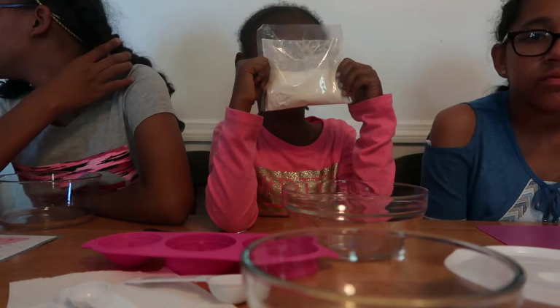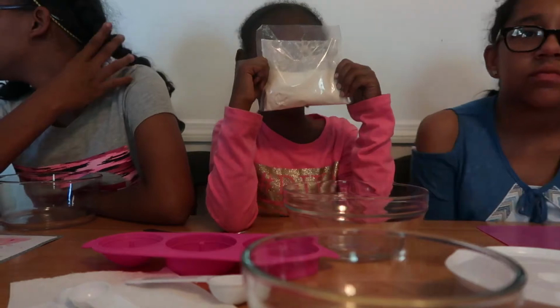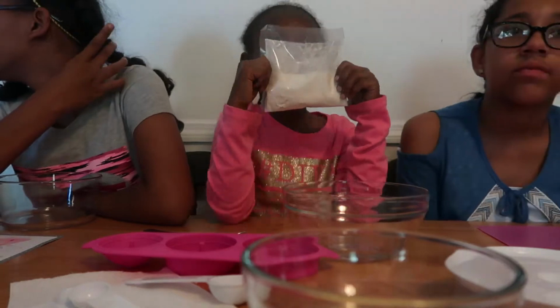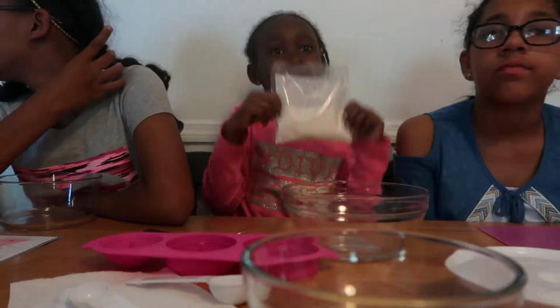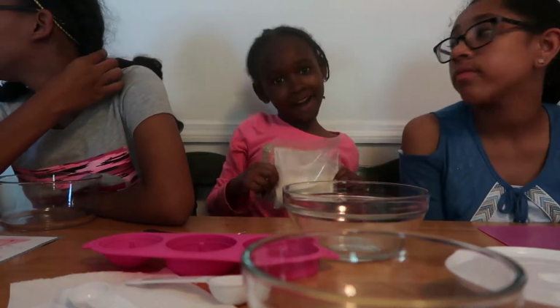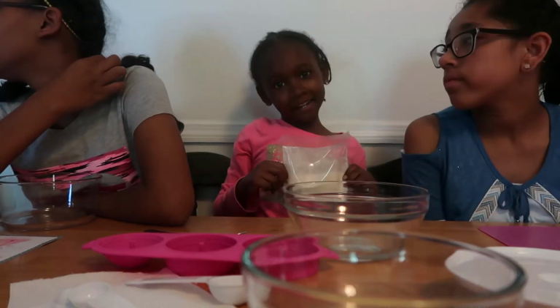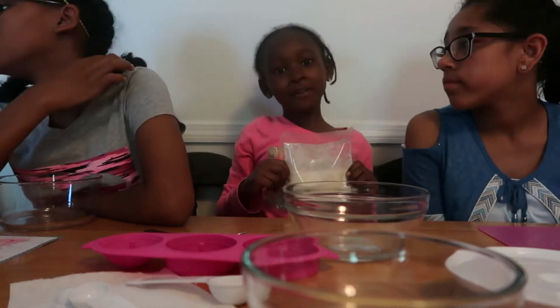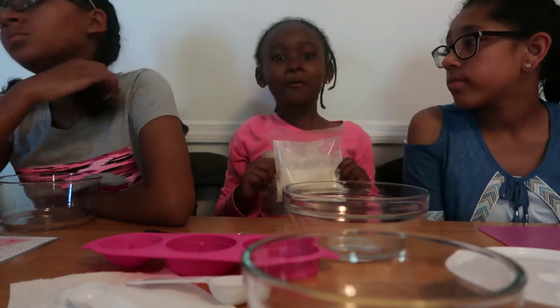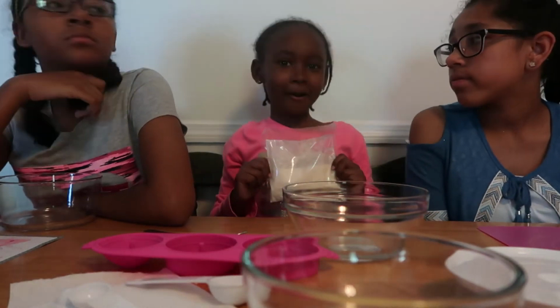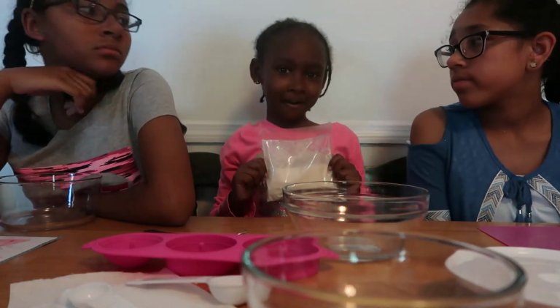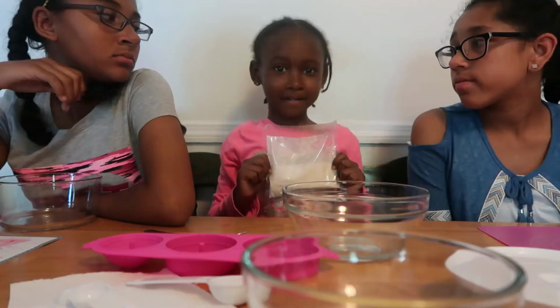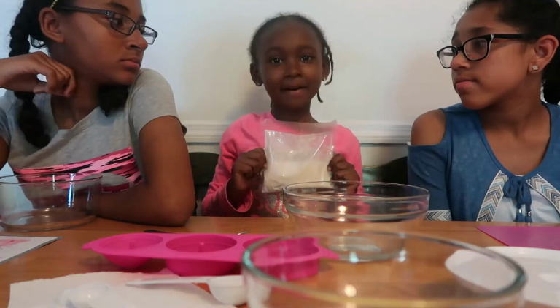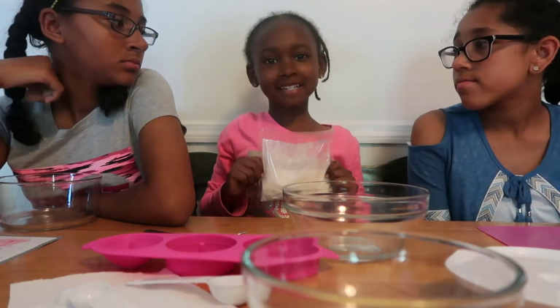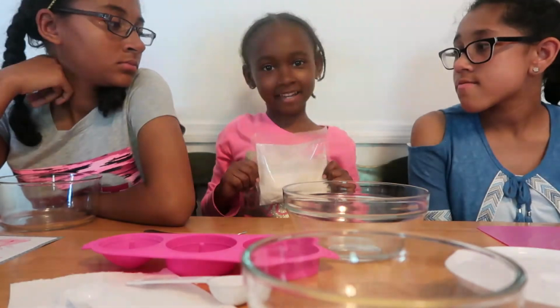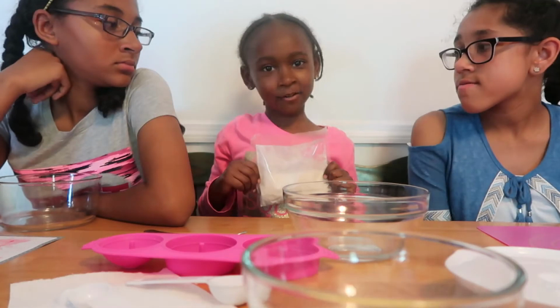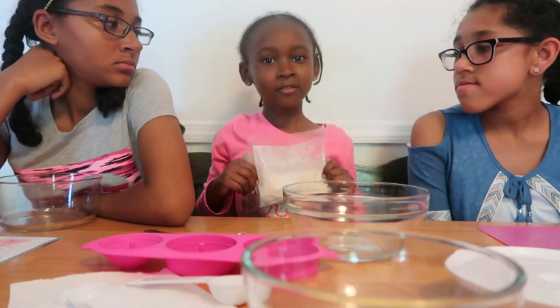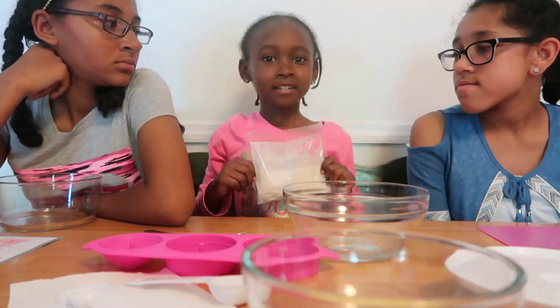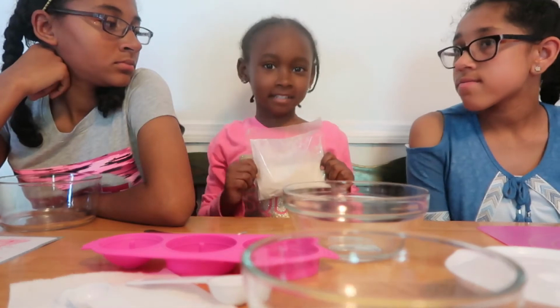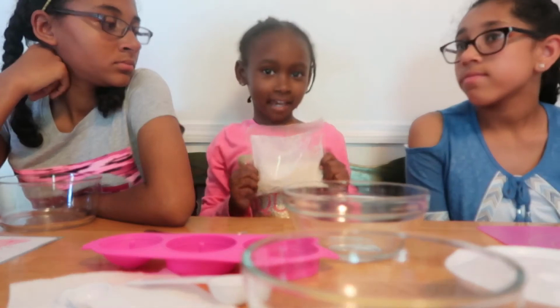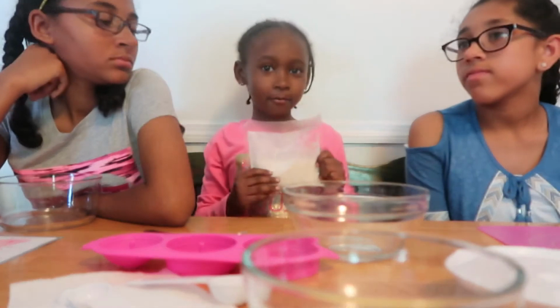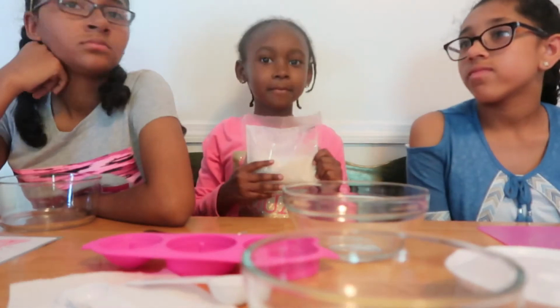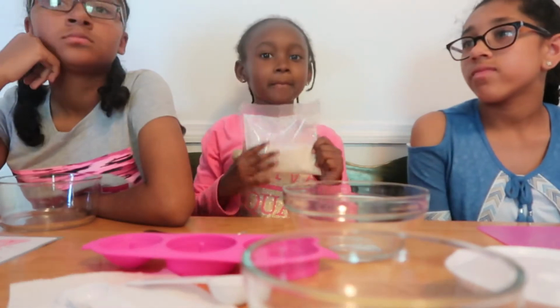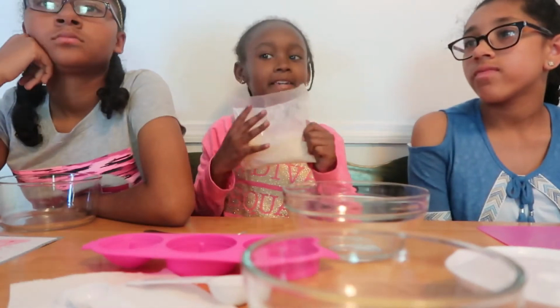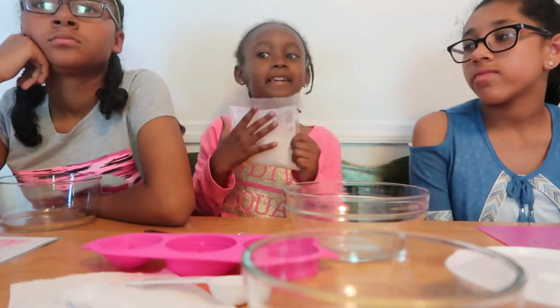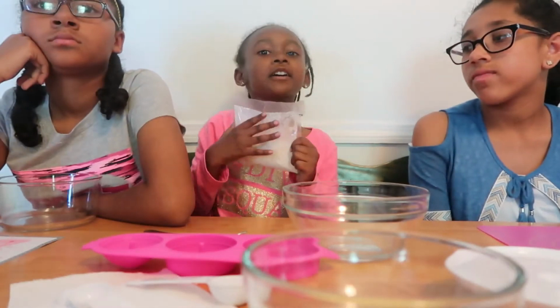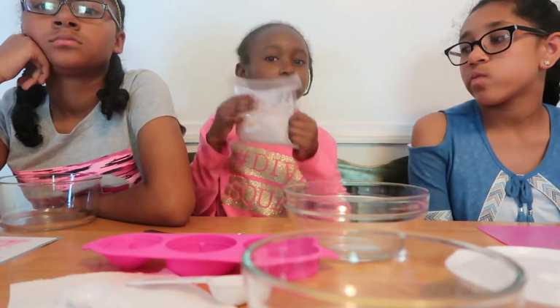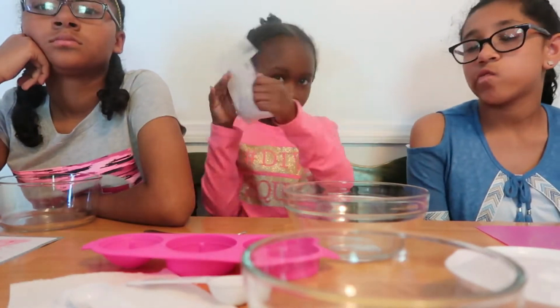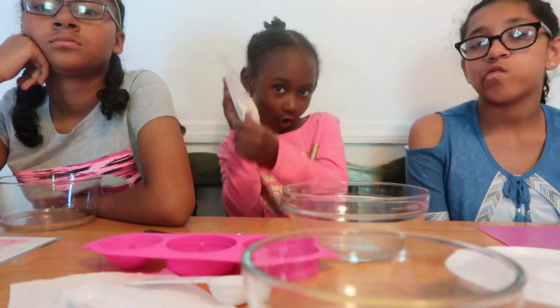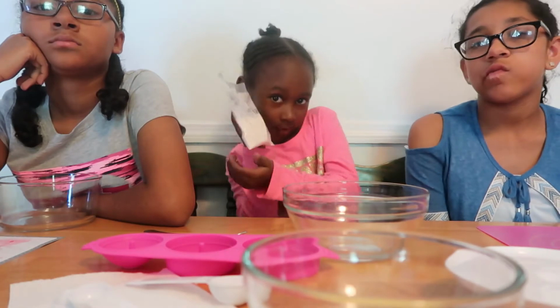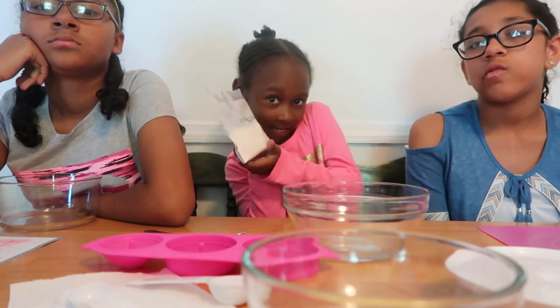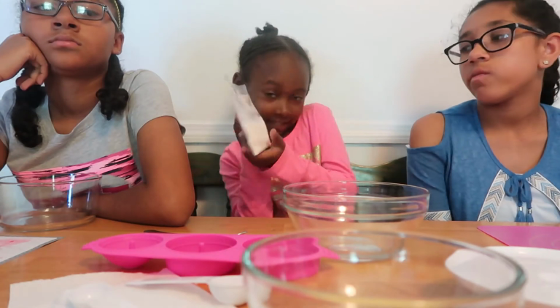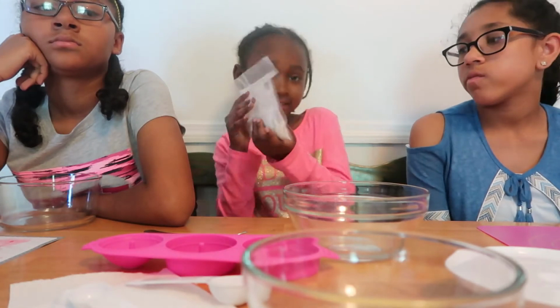Hi, welcome to my channel. Today we're making dog cakes.